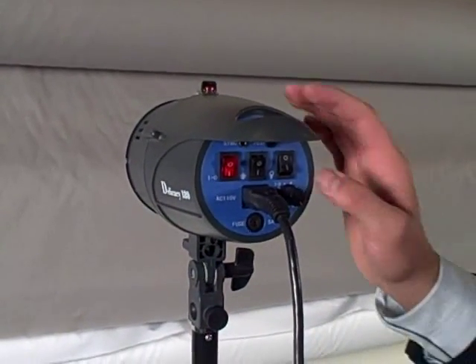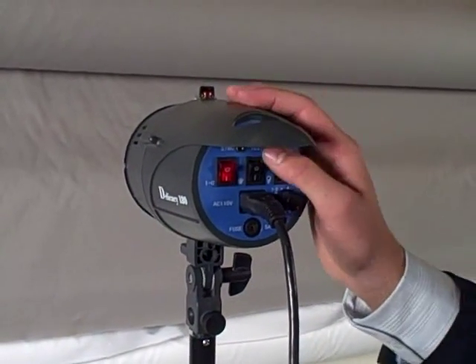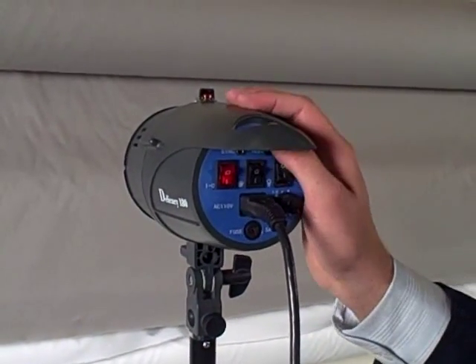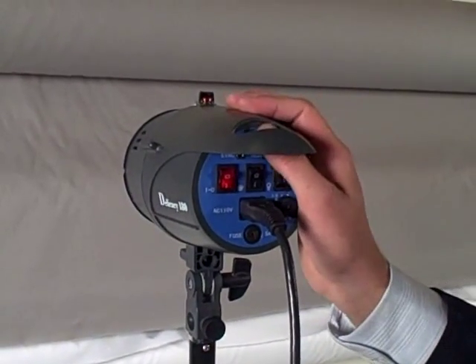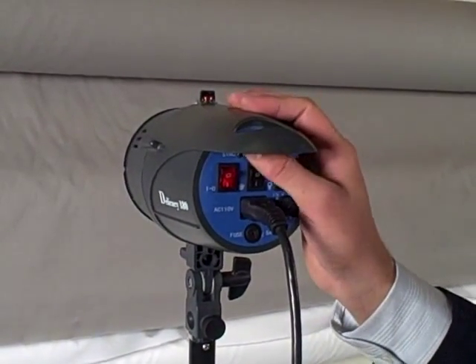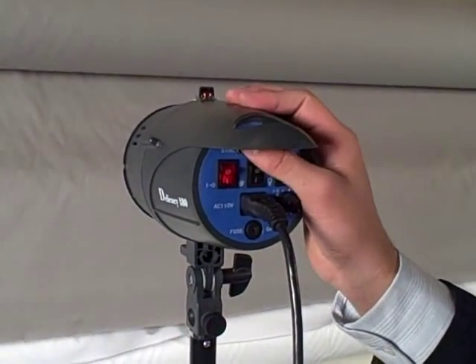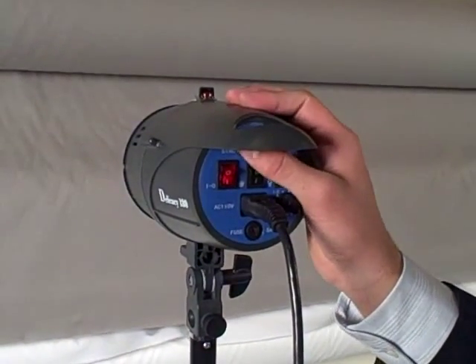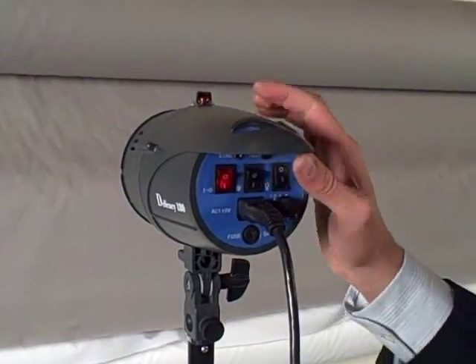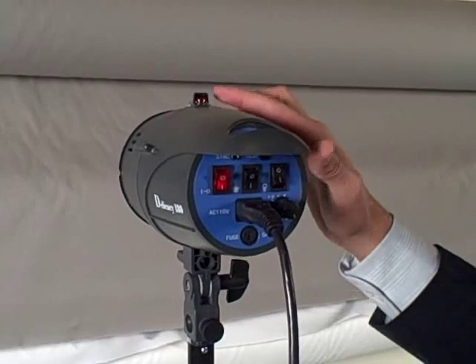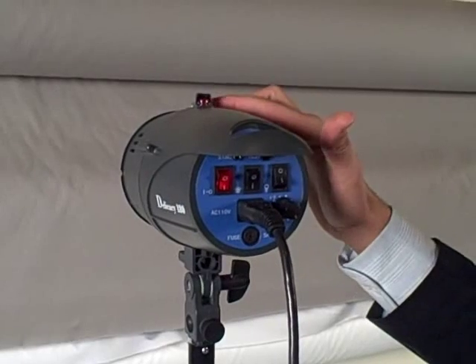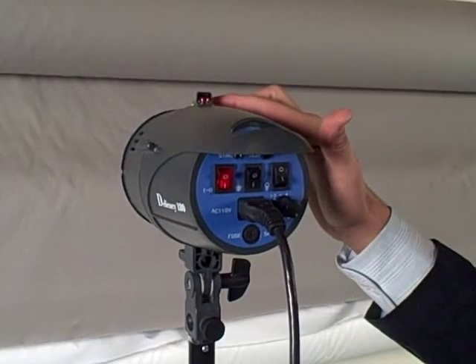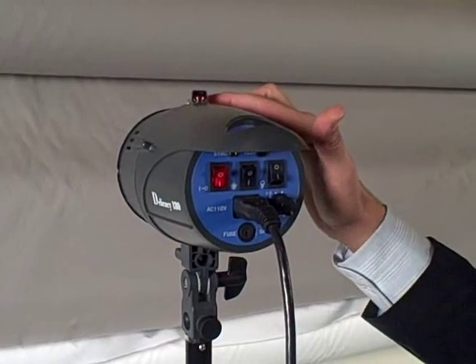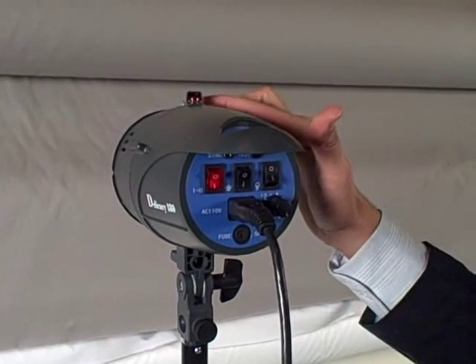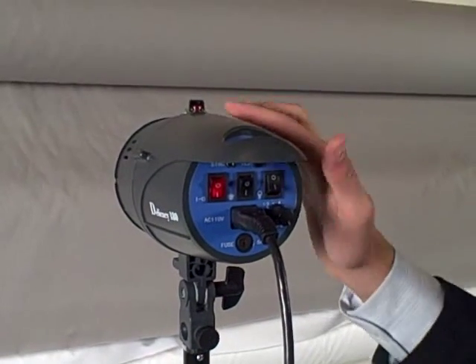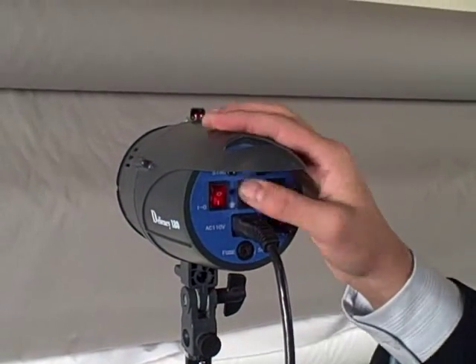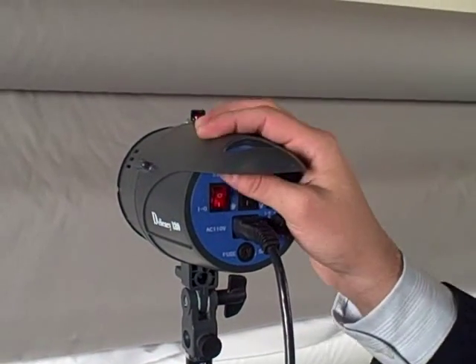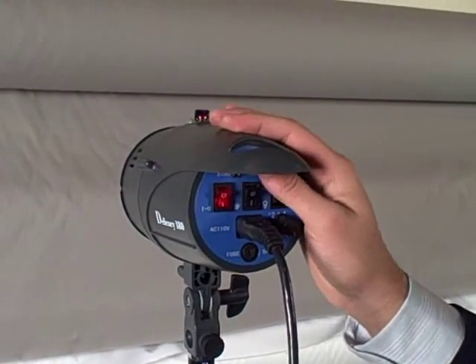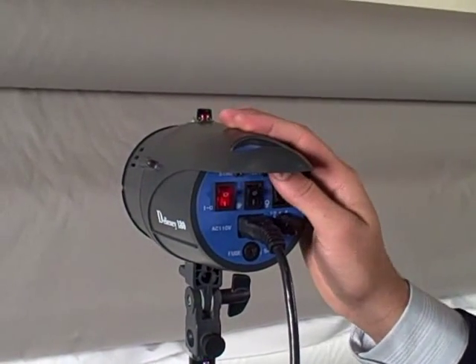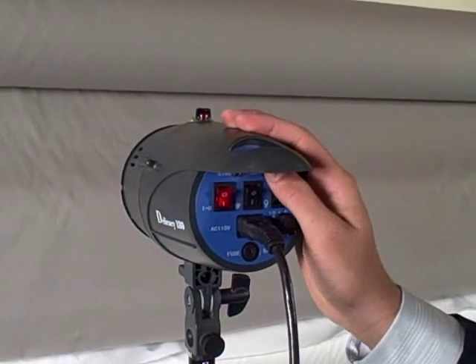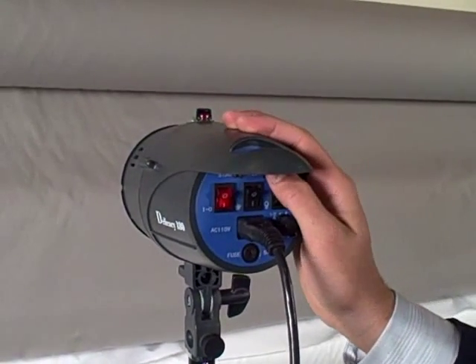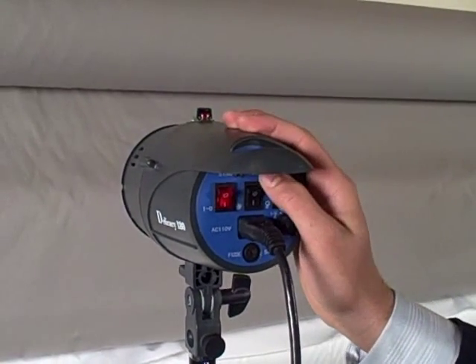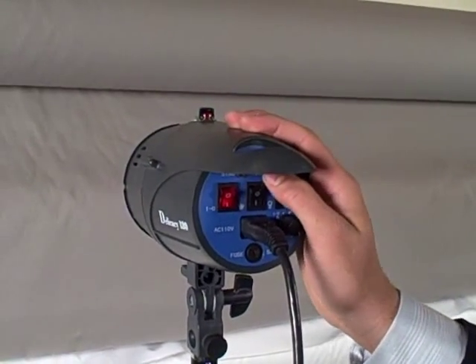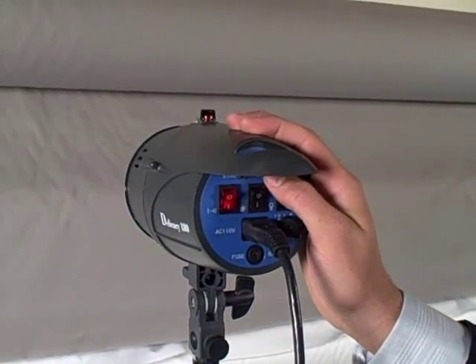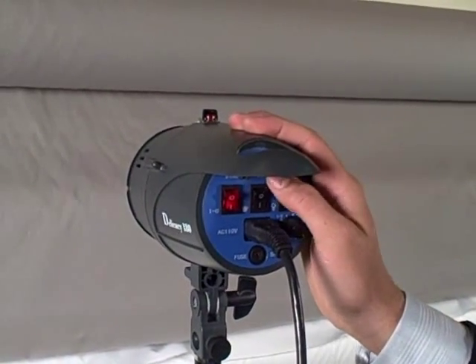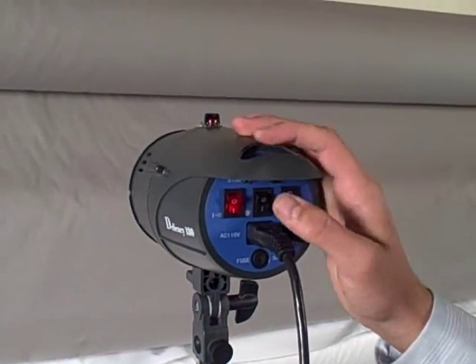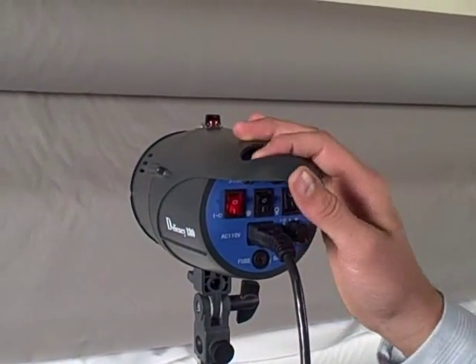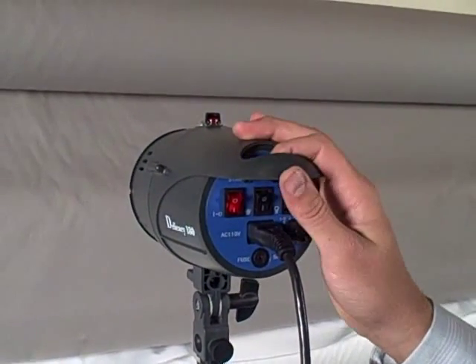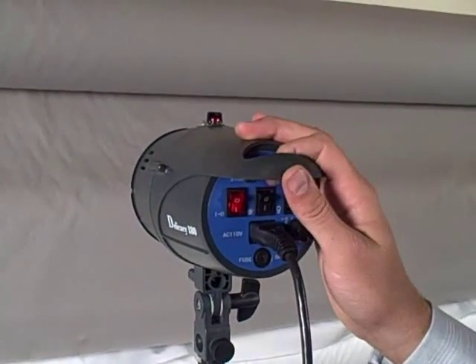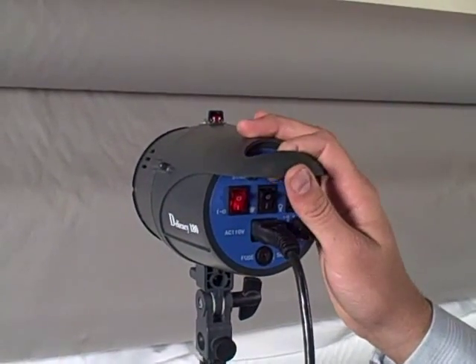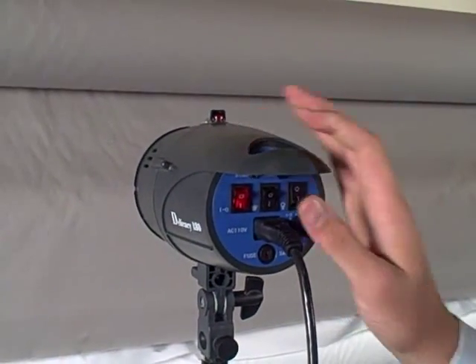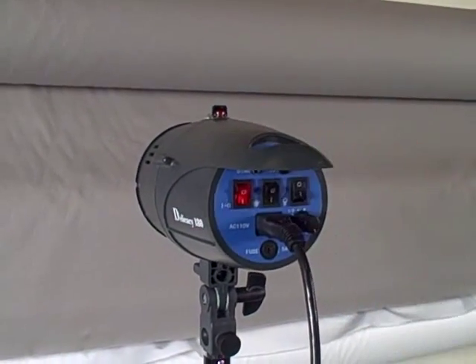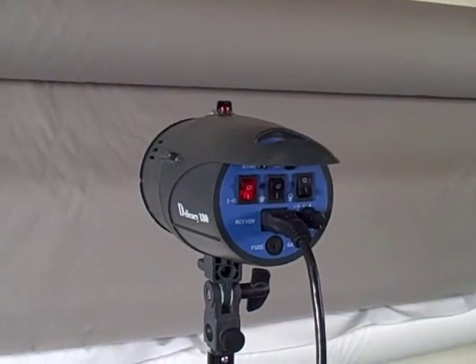You'll test it — you'll see this green light blinking, and then there's a test button, and that will test the flash.